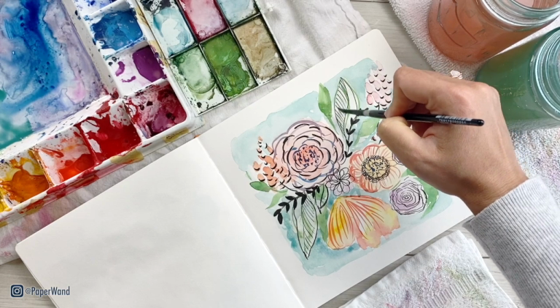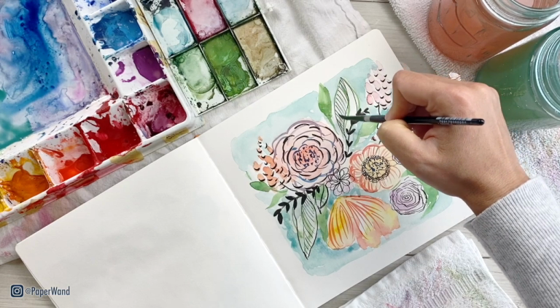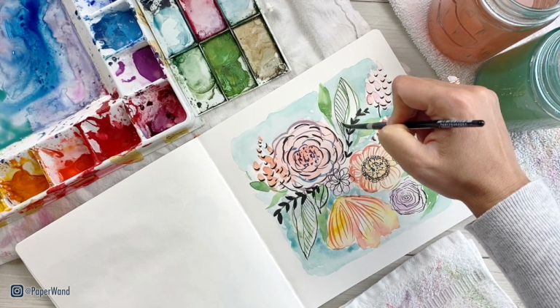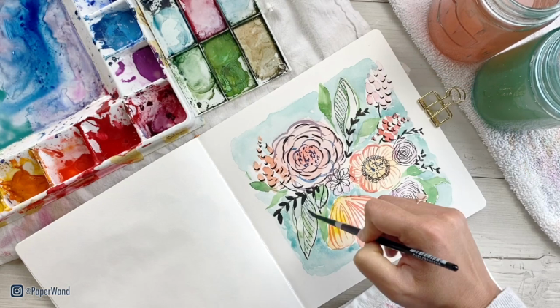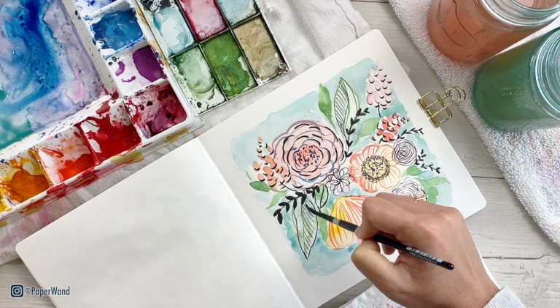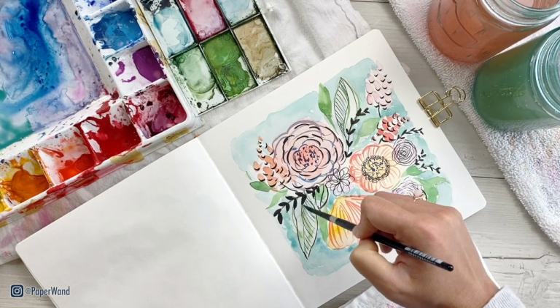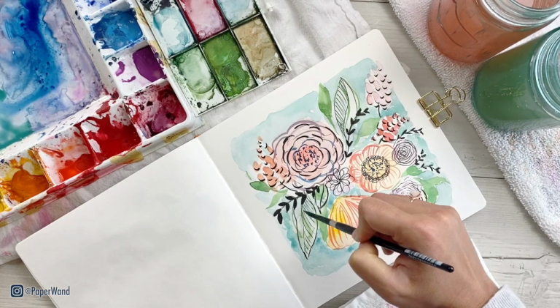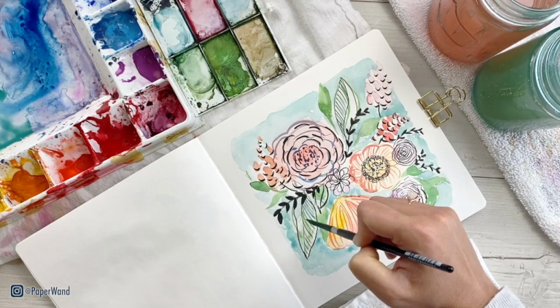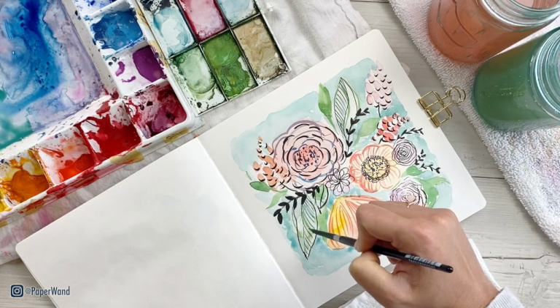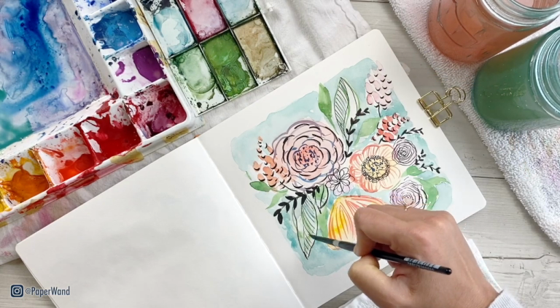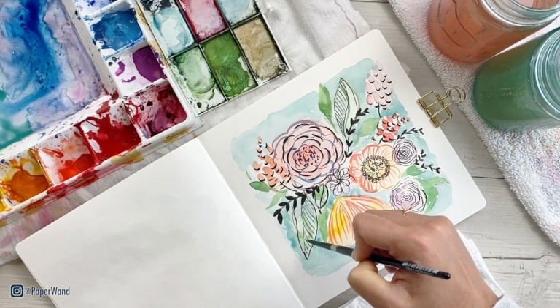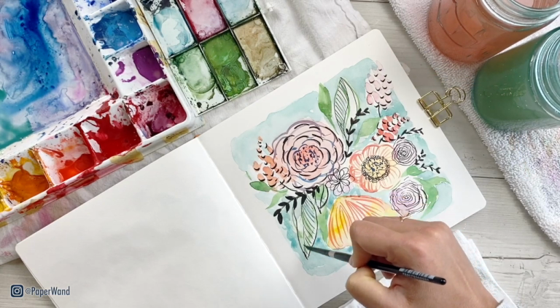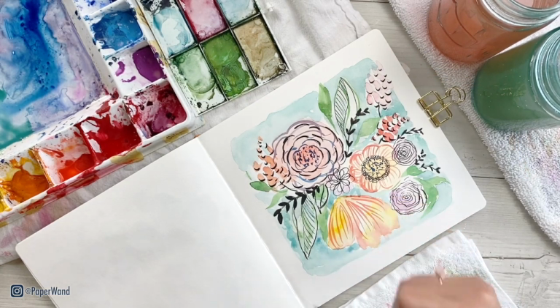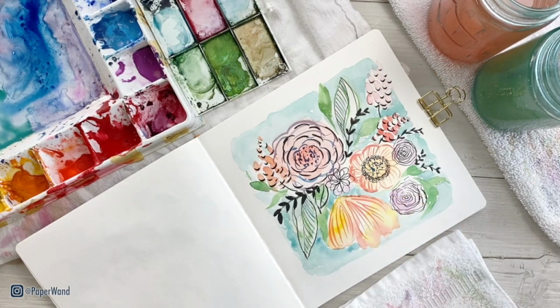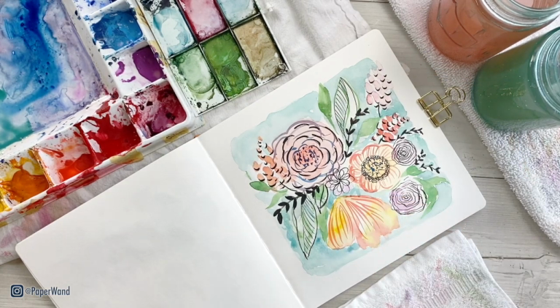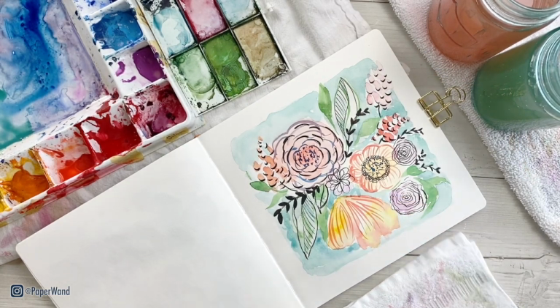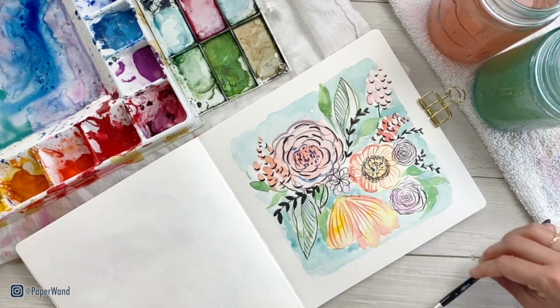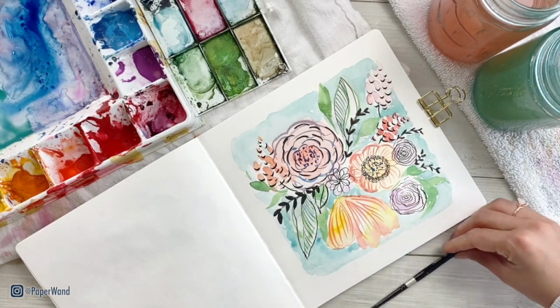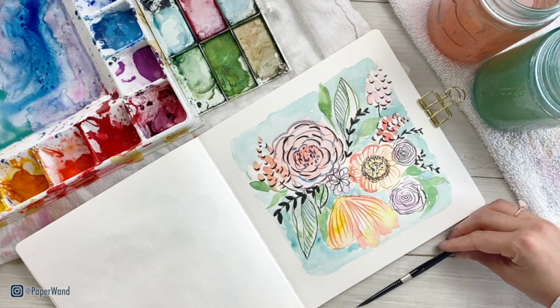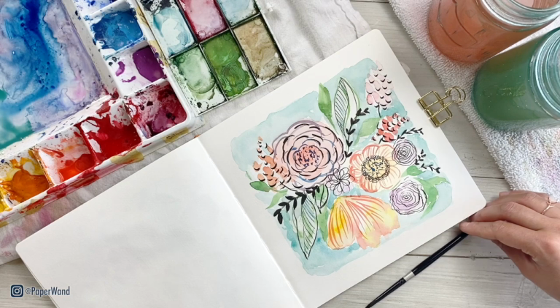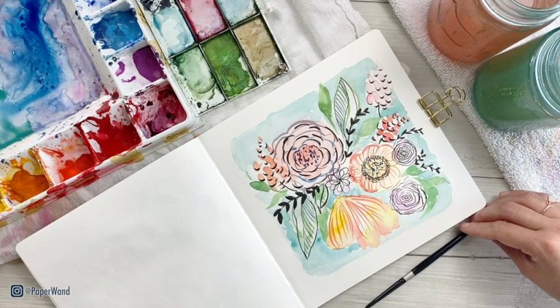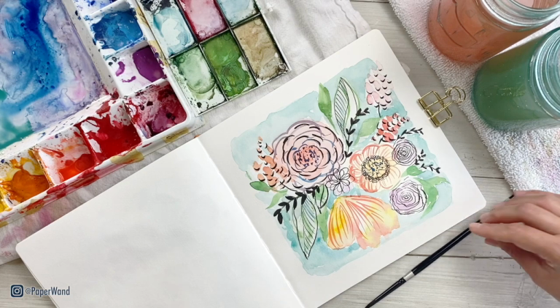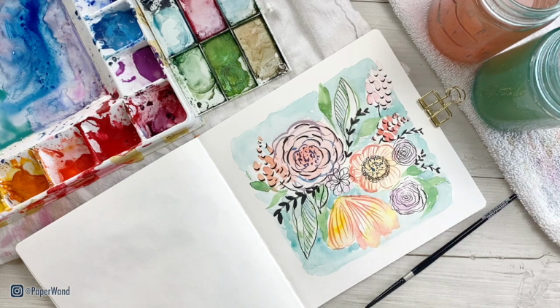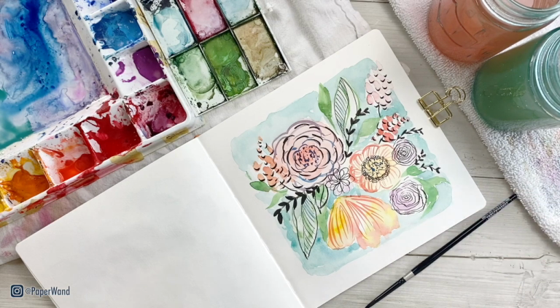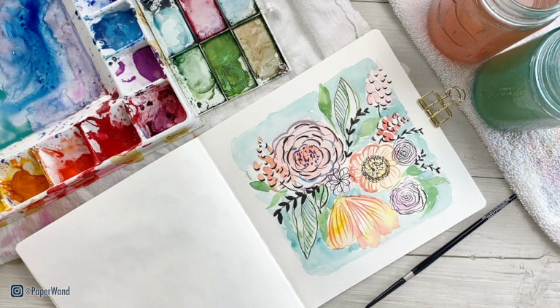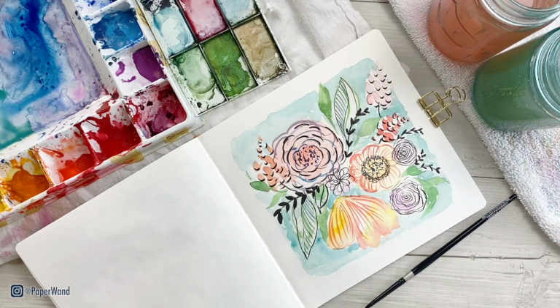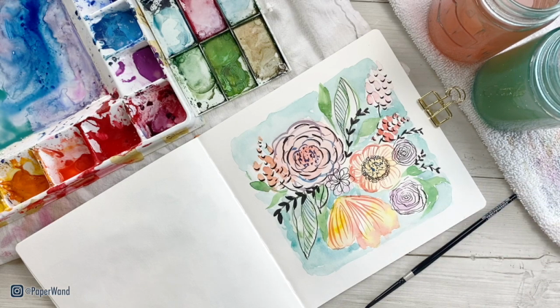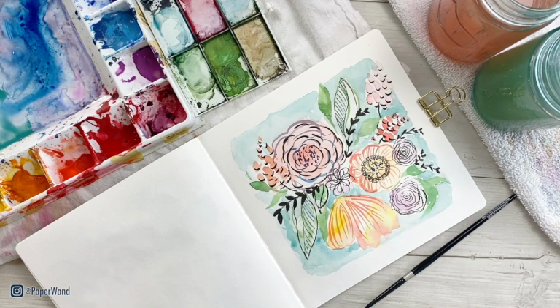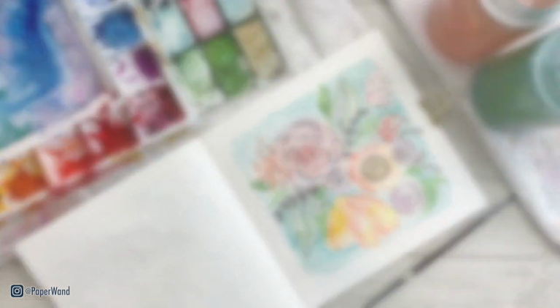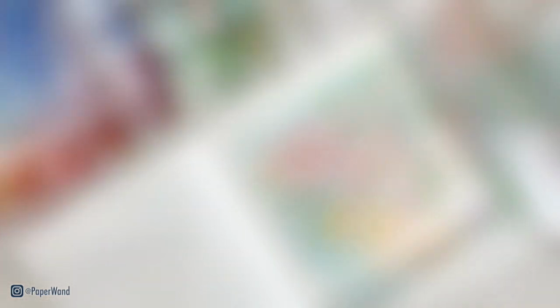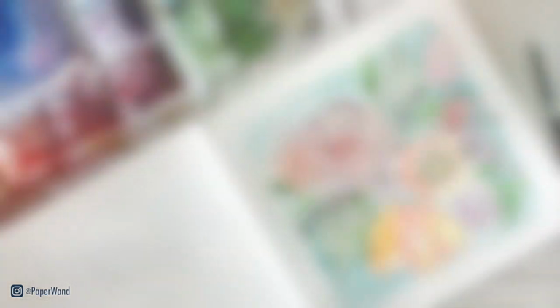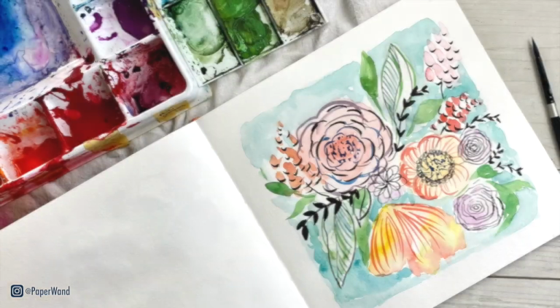Thank you so much for joining me today. I hope you had a ton of fun creating this loose floral illustration. I'll see you in the next video.